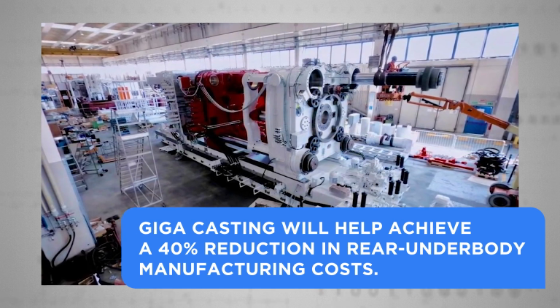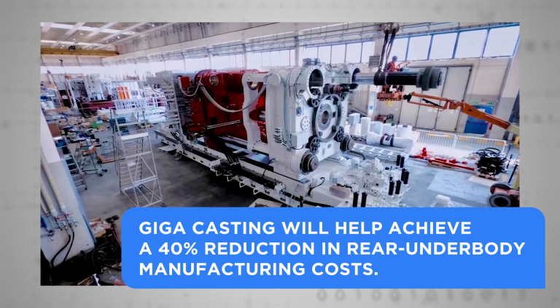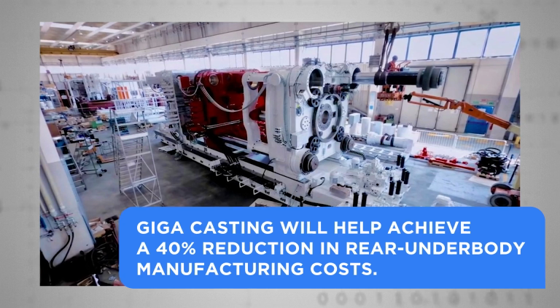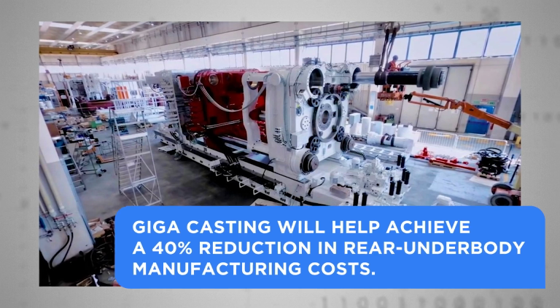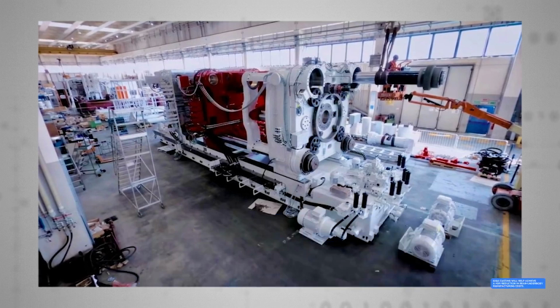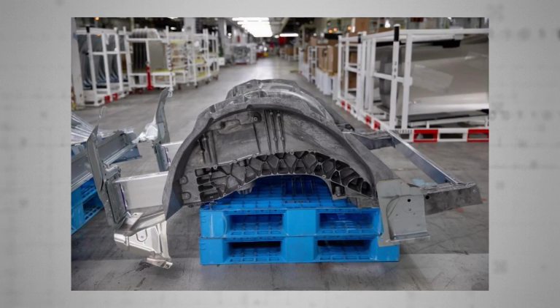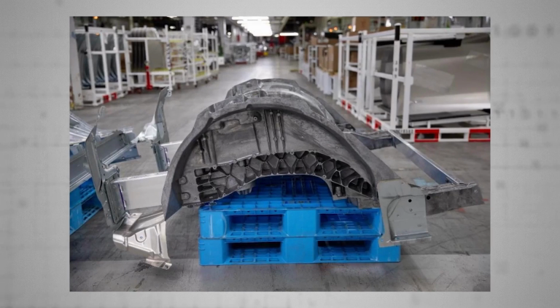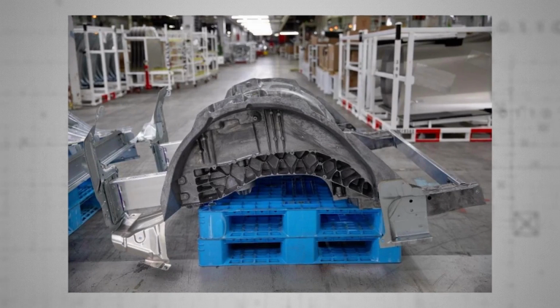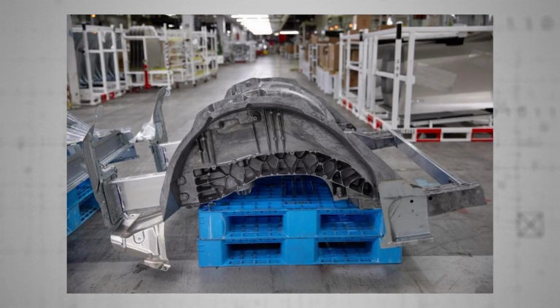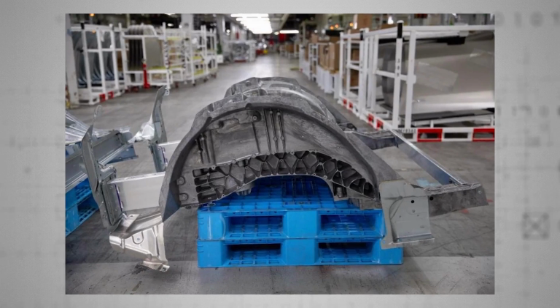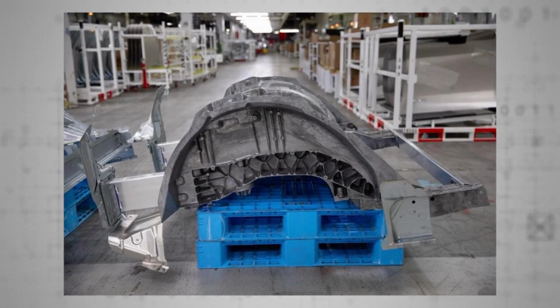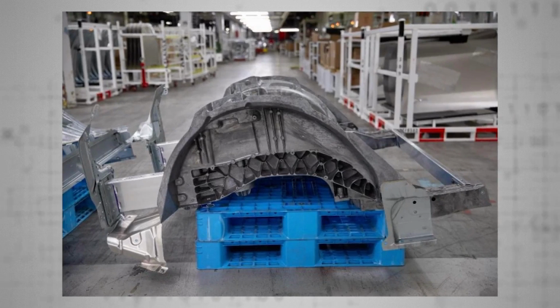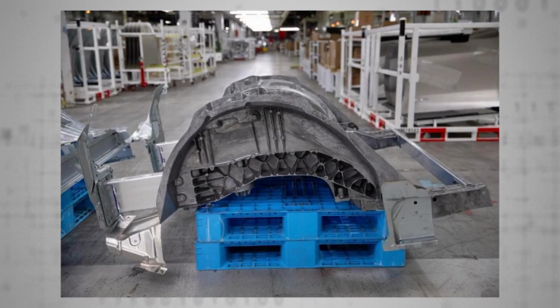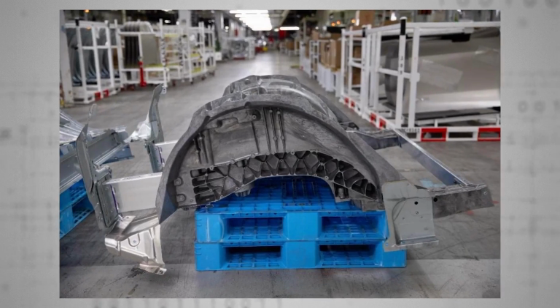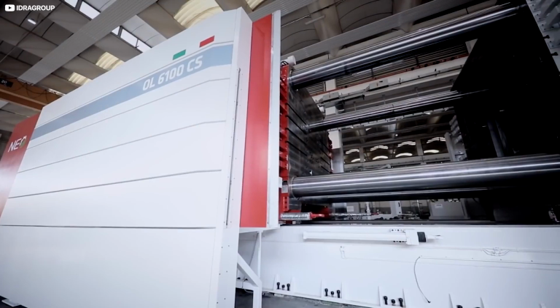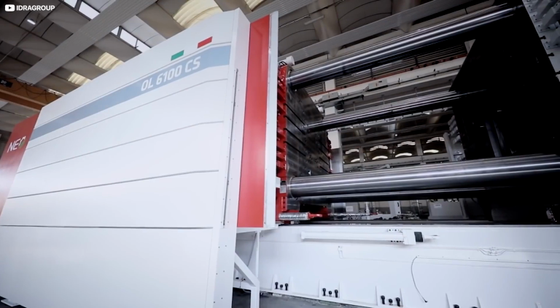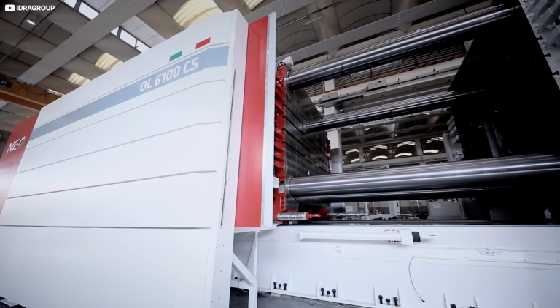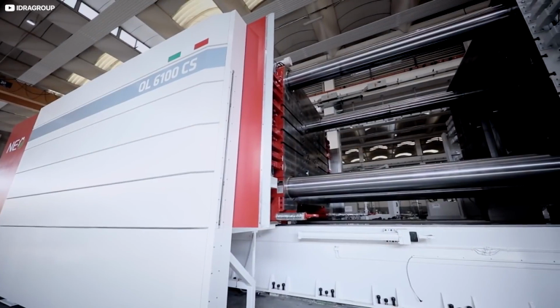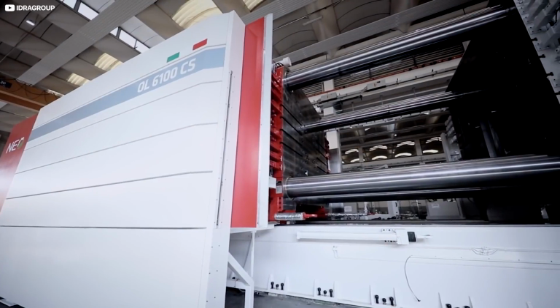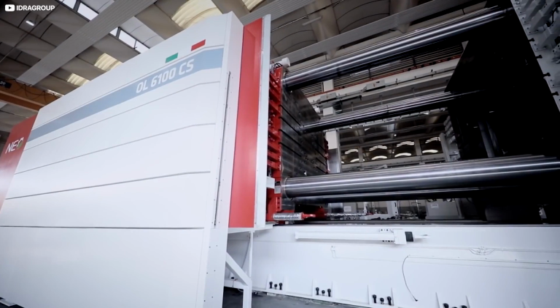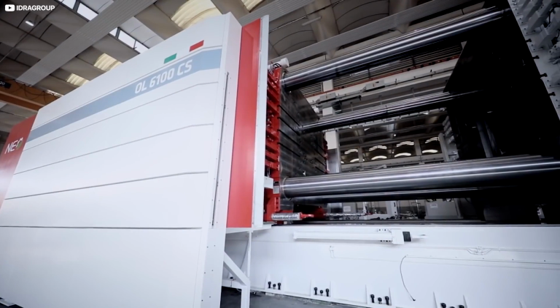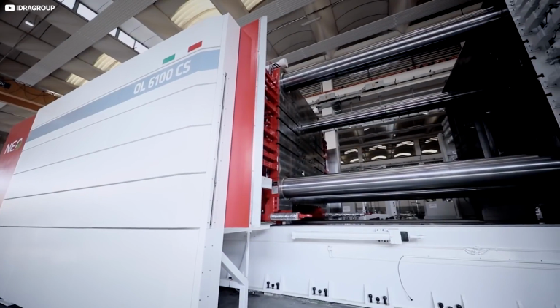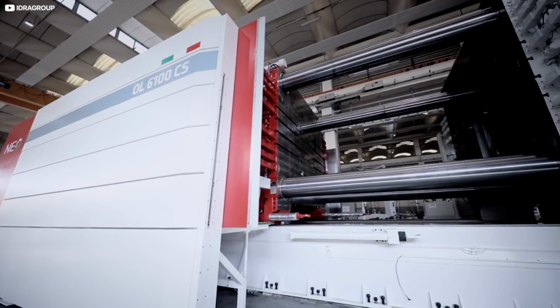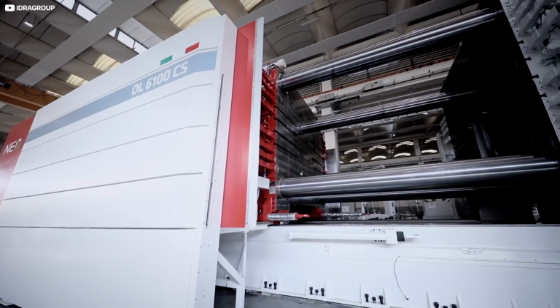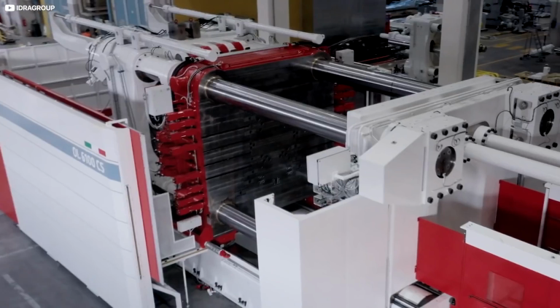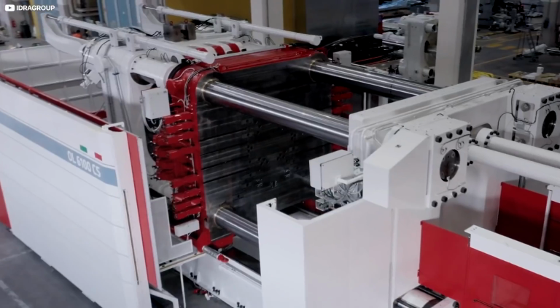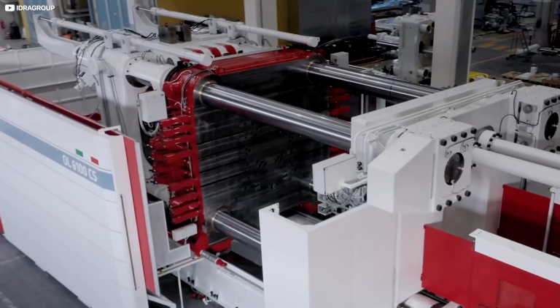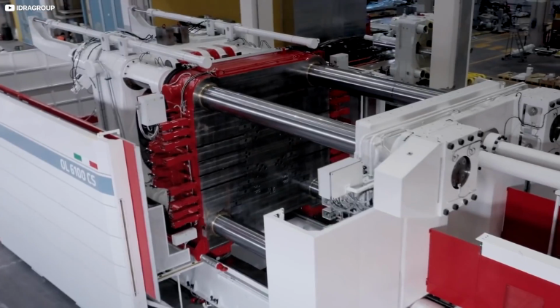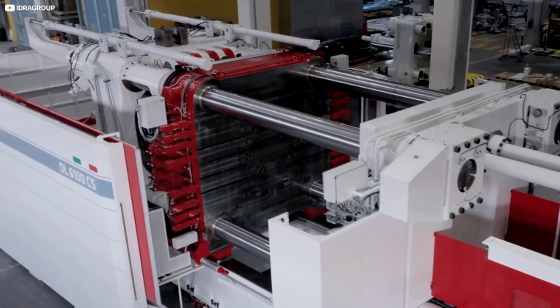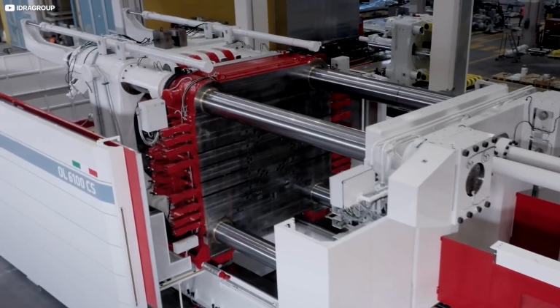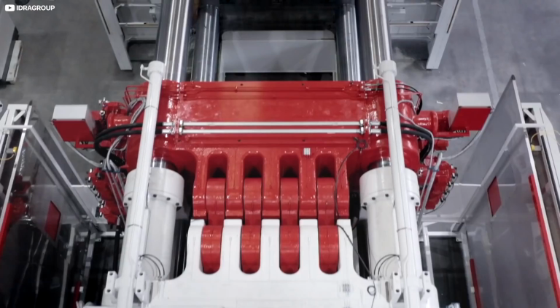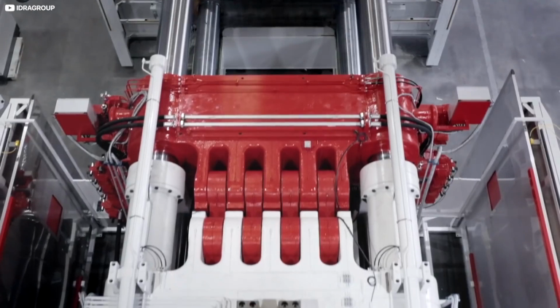Not only that, the new single-piece casting design will deliver a 30% reduction in the size of the factory body shop.